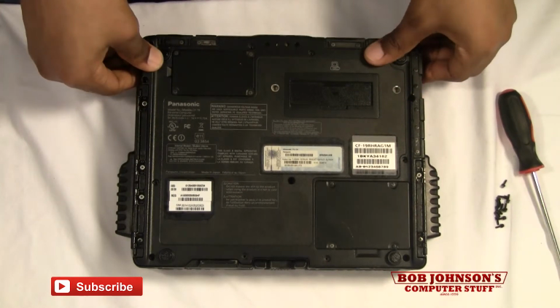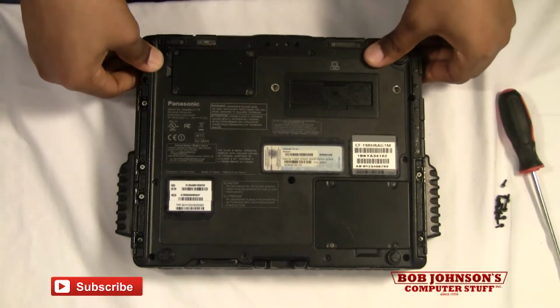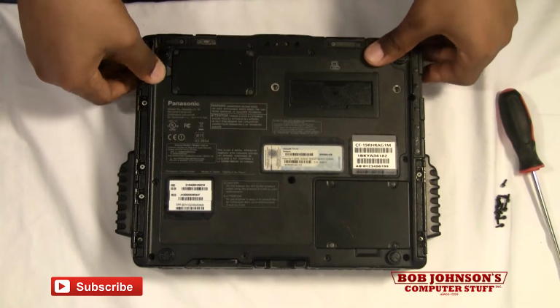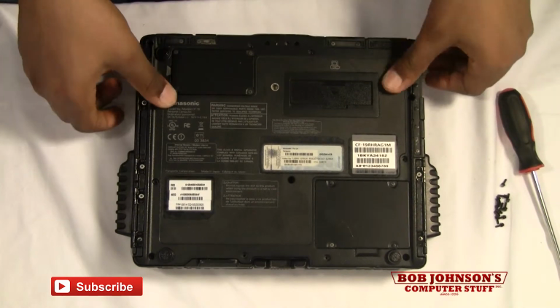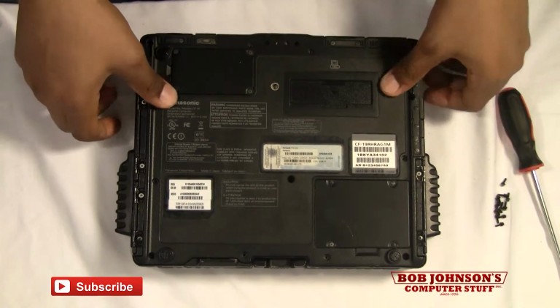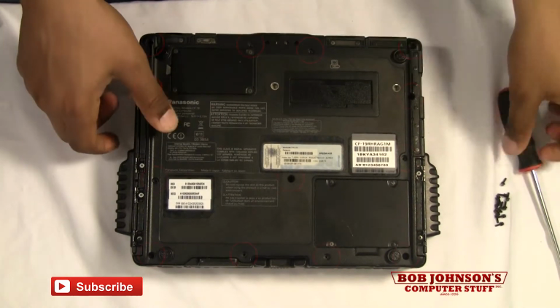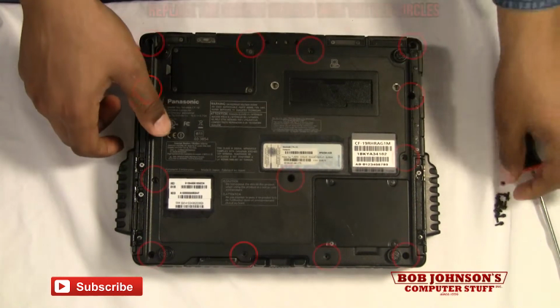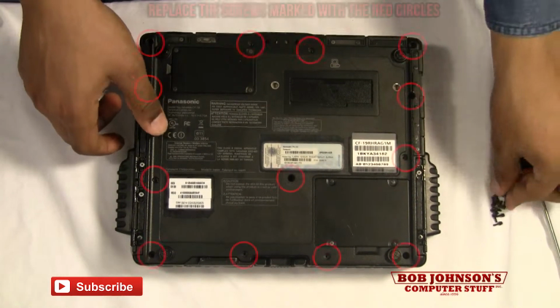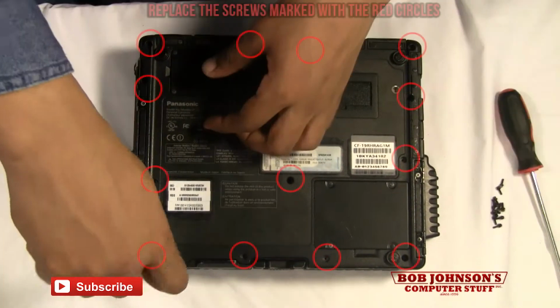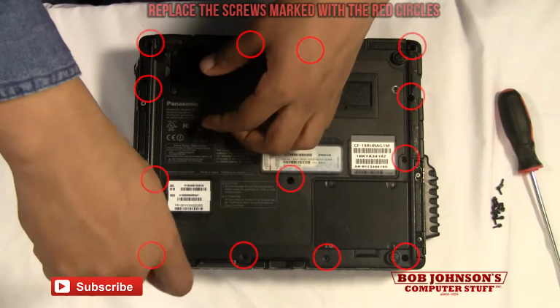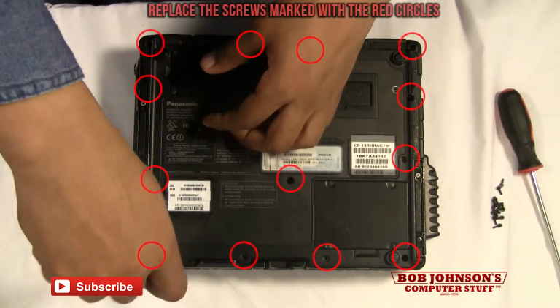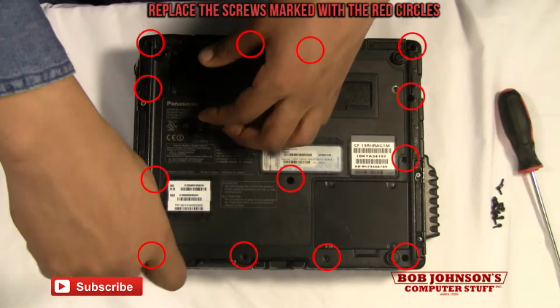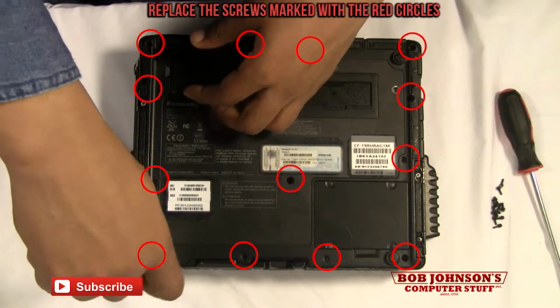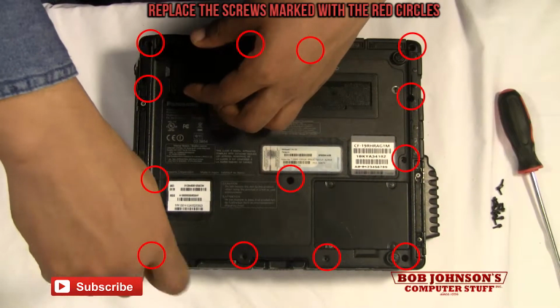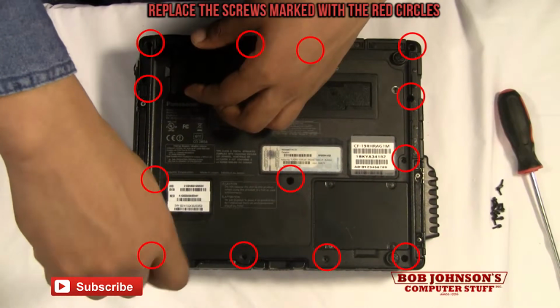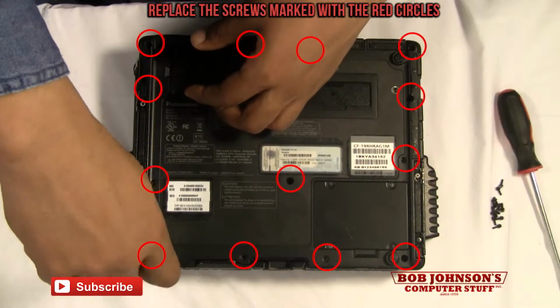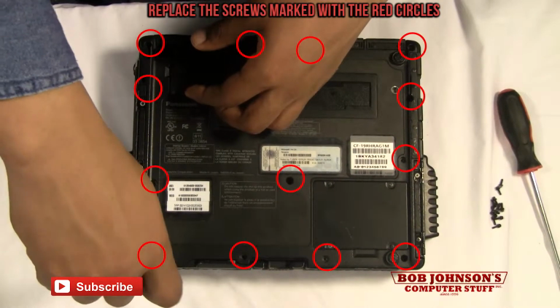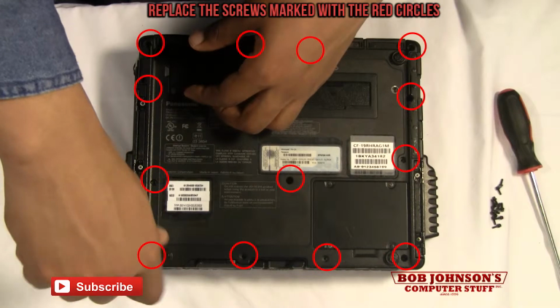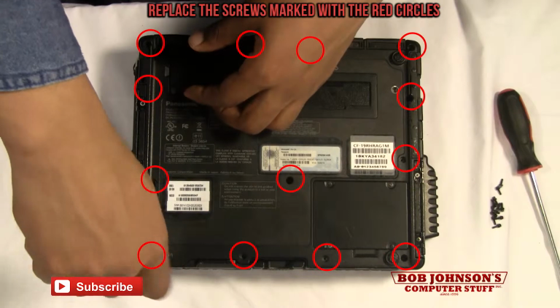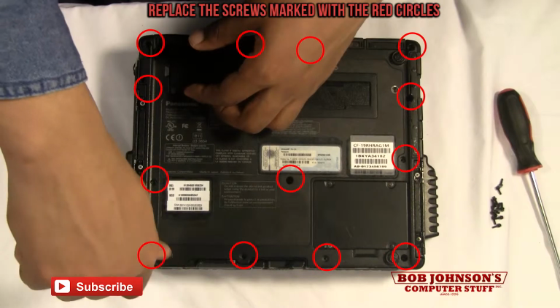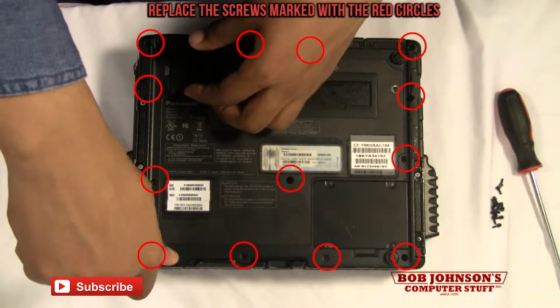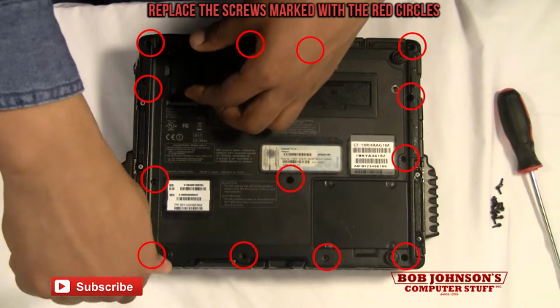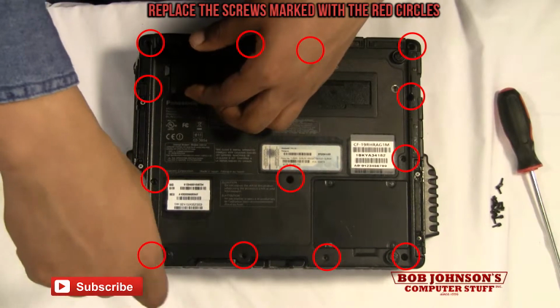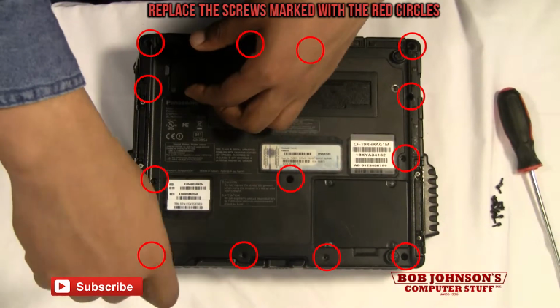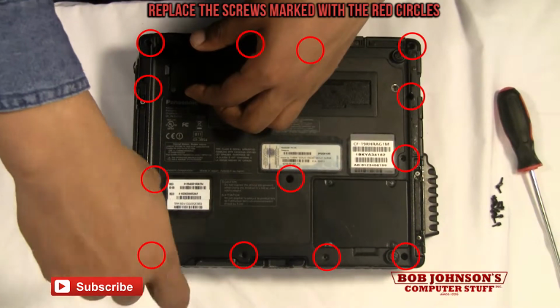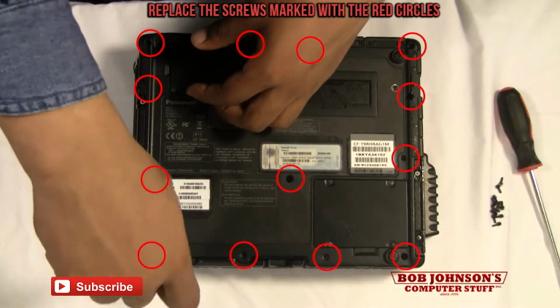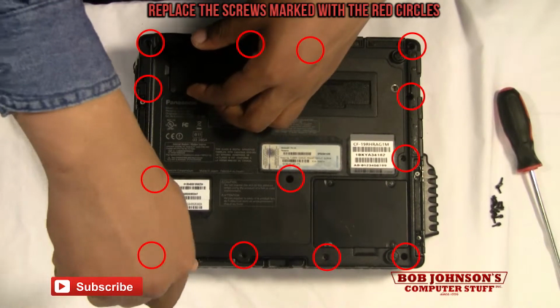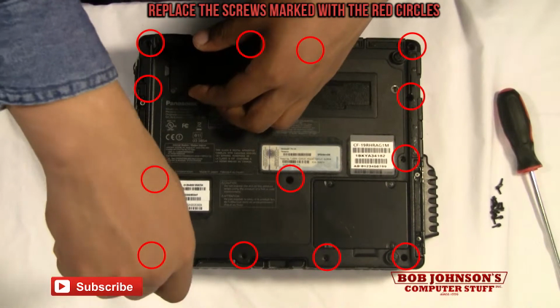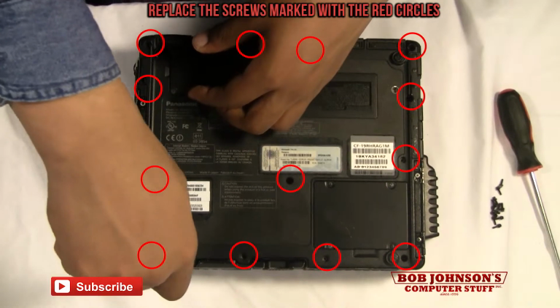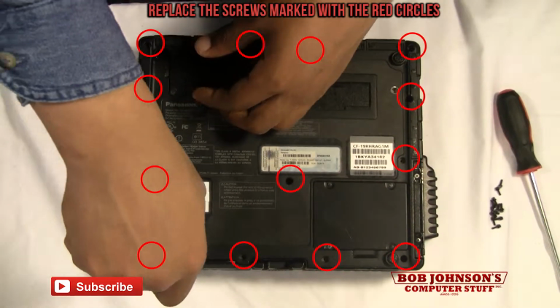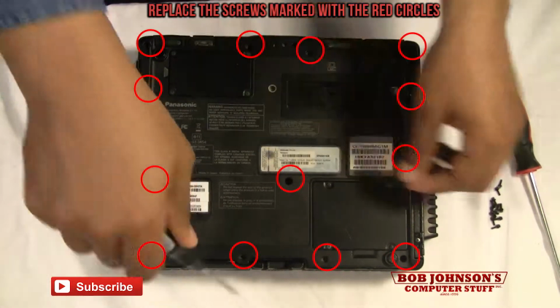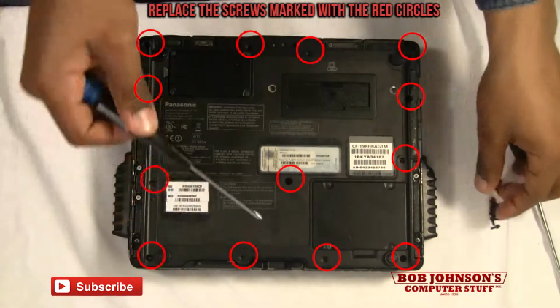Now you can replace the rear cabinet. We're going to replace the 13 screws for the rear cabinet with the rear panel.